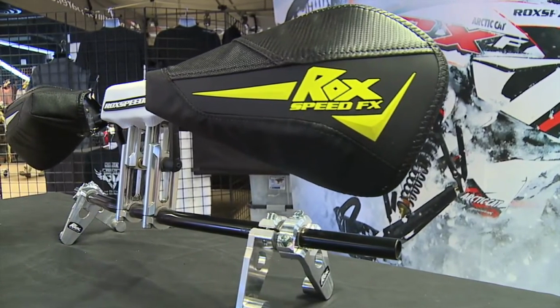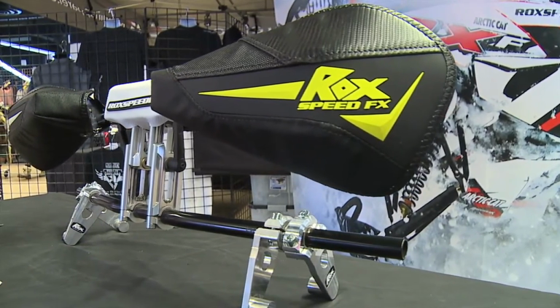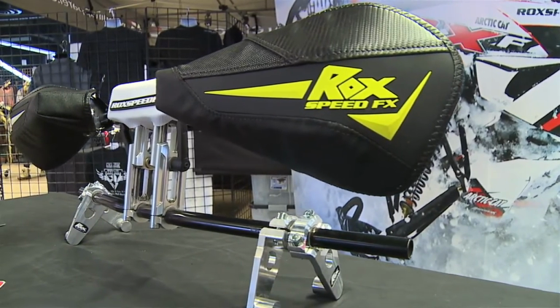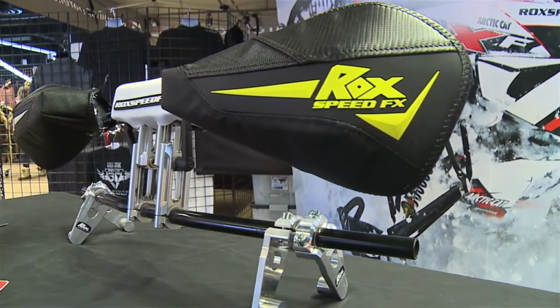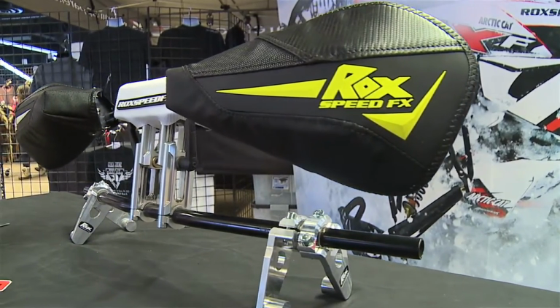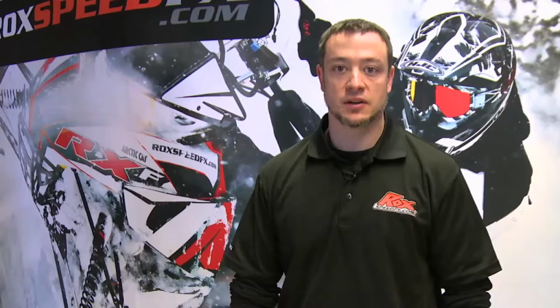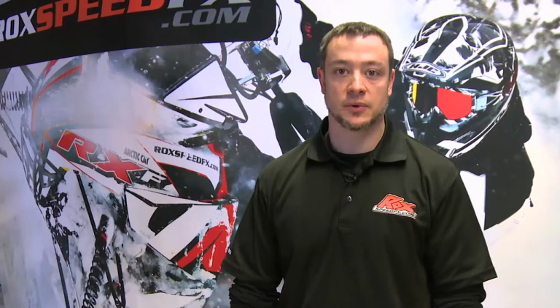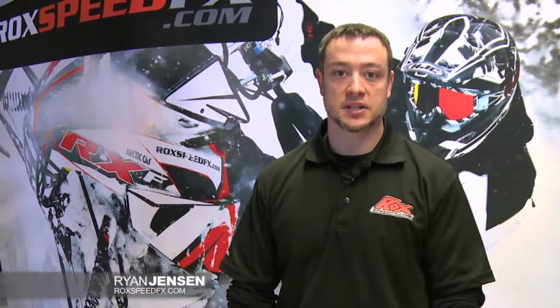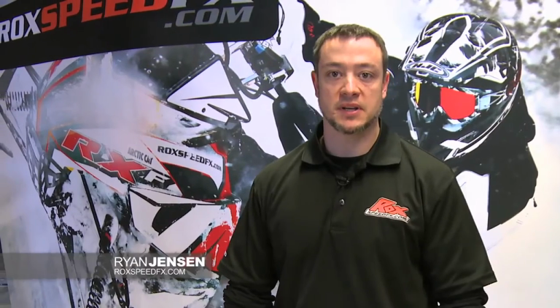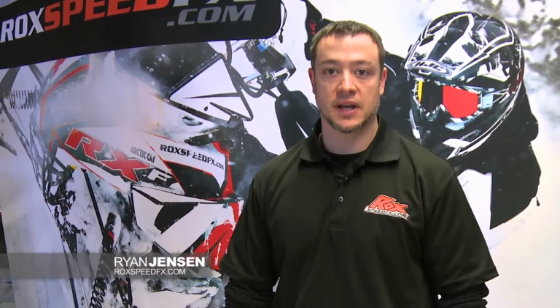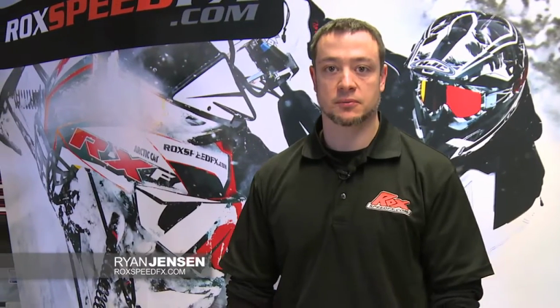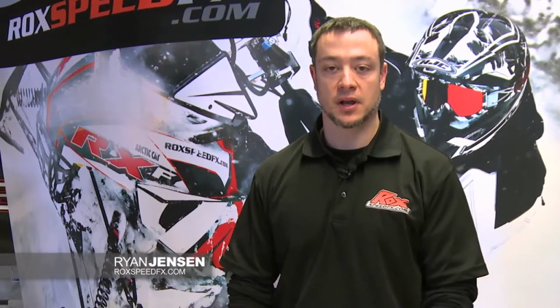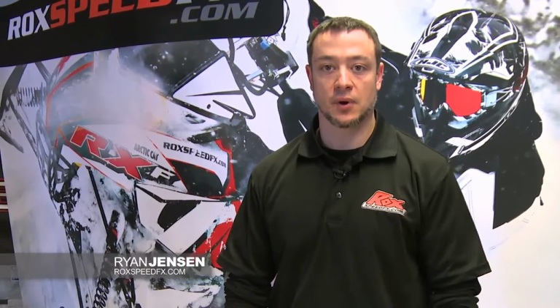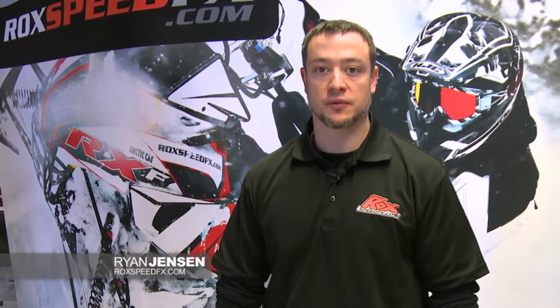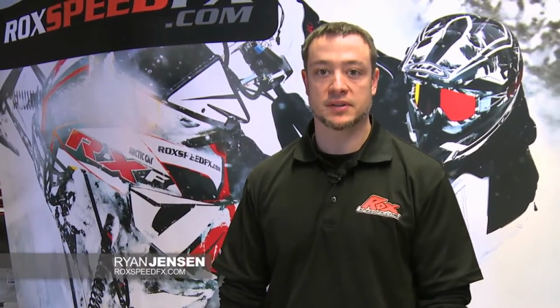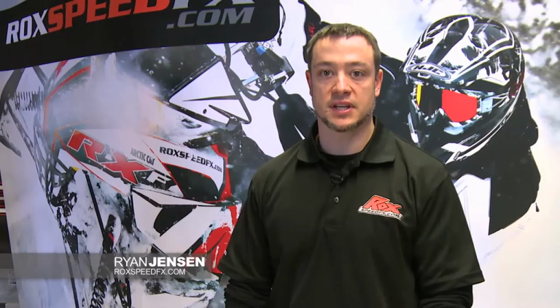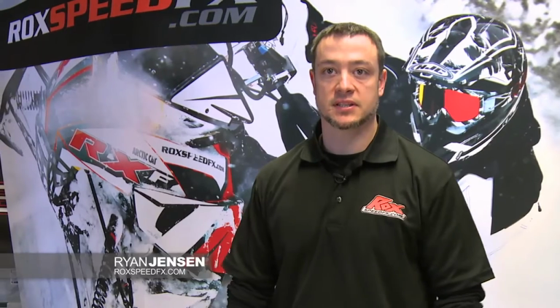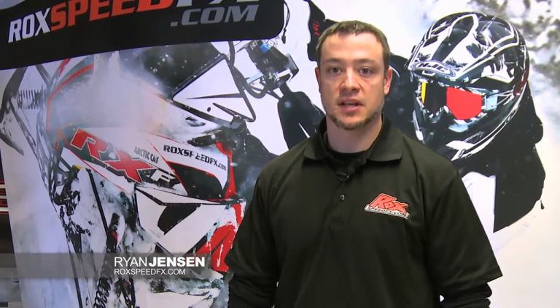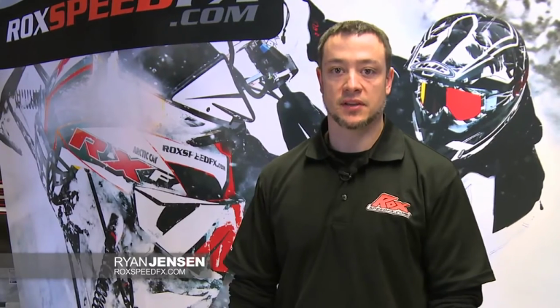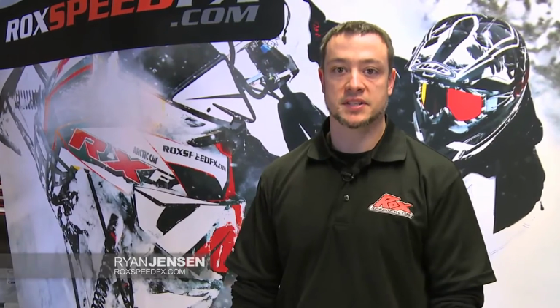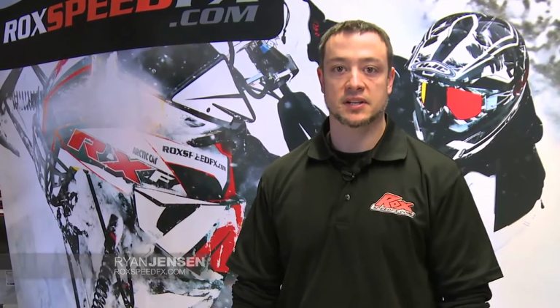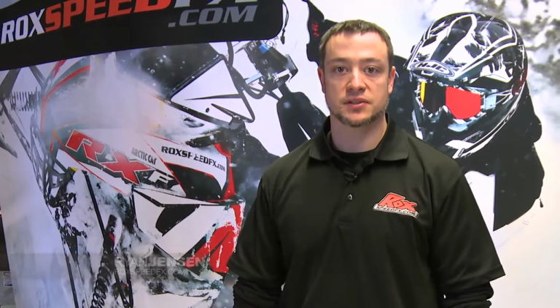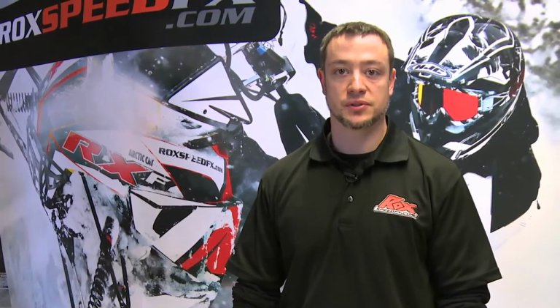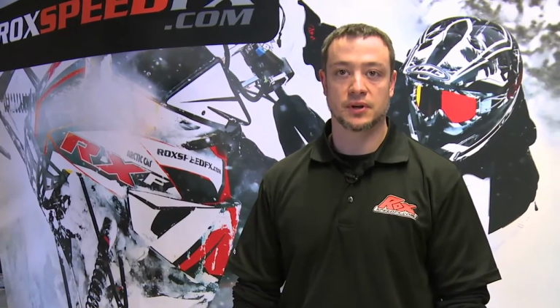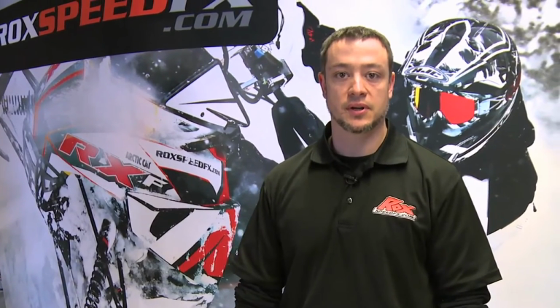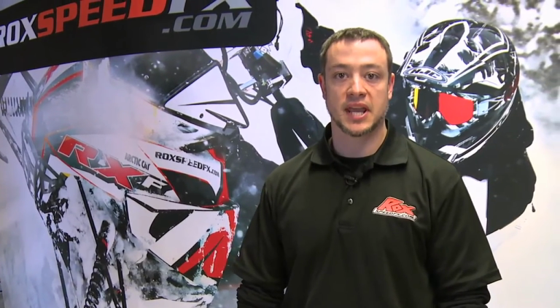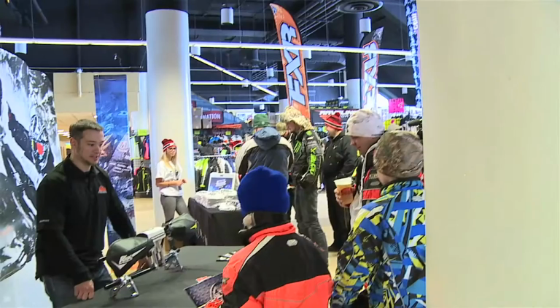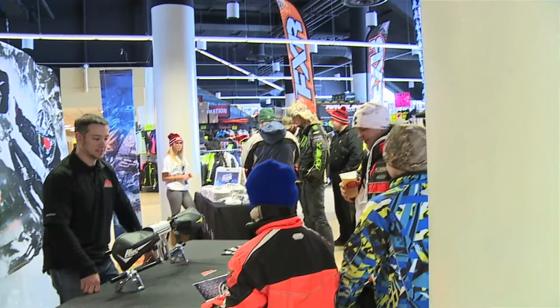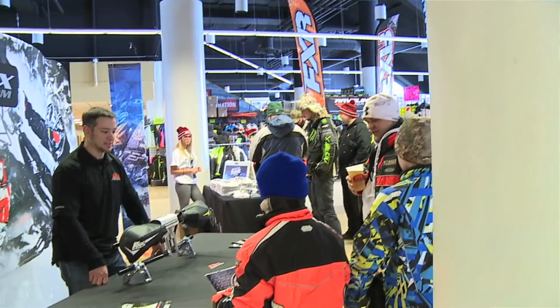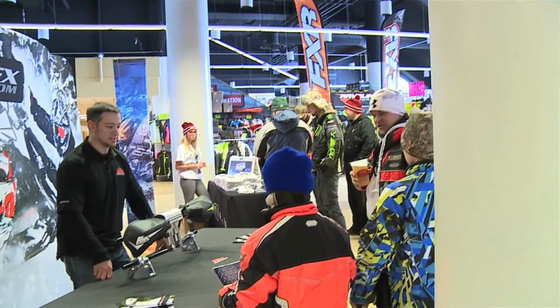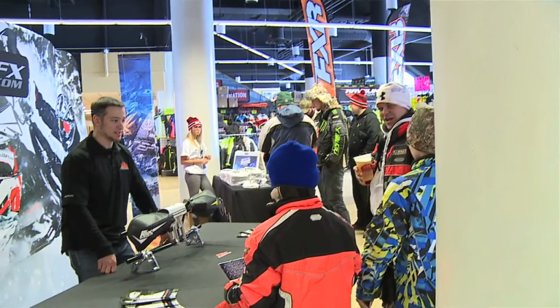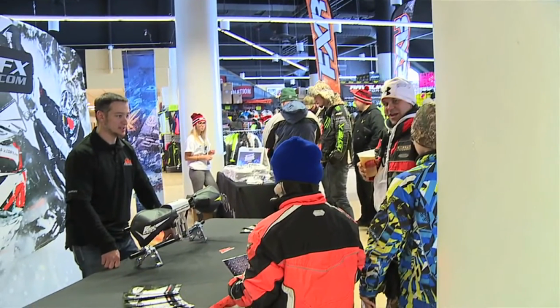Hey guys, Ryan here from Rock Speed FX. We're on round 5 and 6 of the ISOC National Tour down here at Canterbury Park in Shakopee.